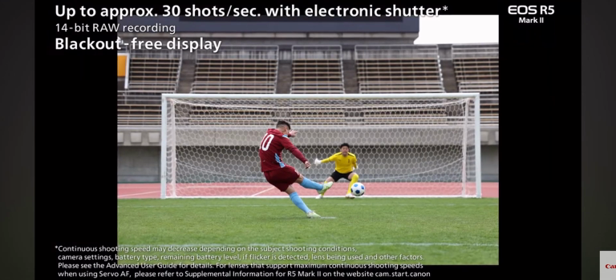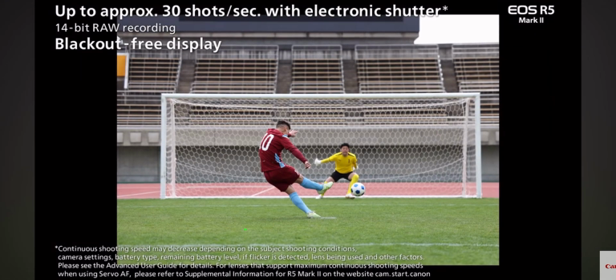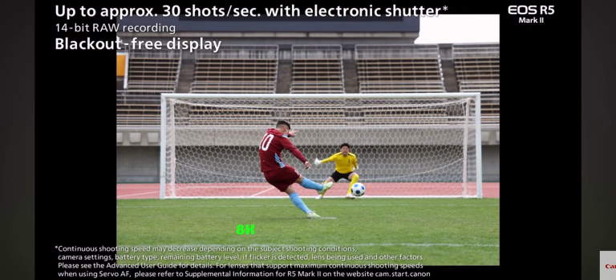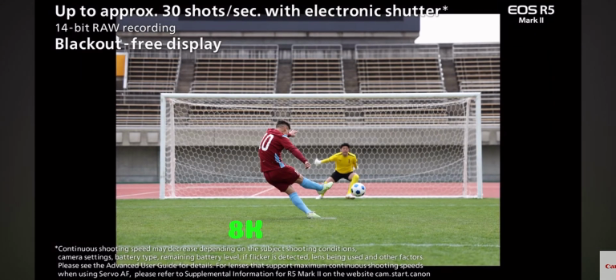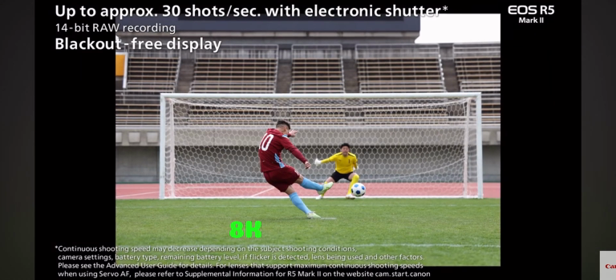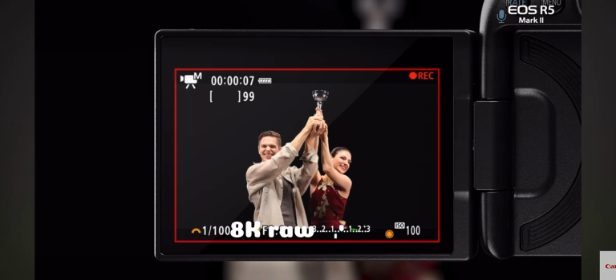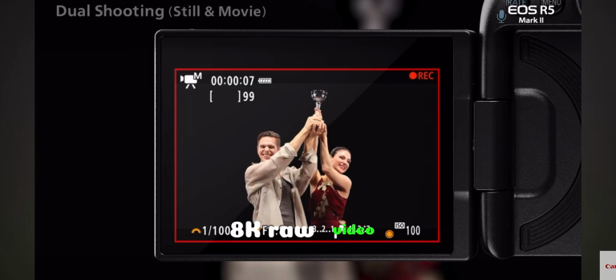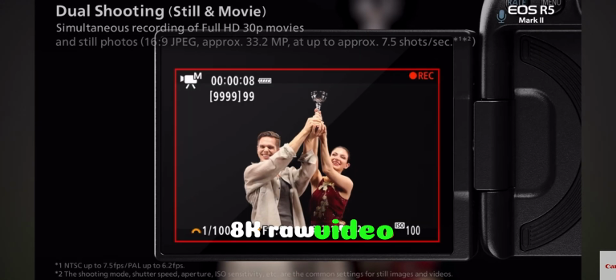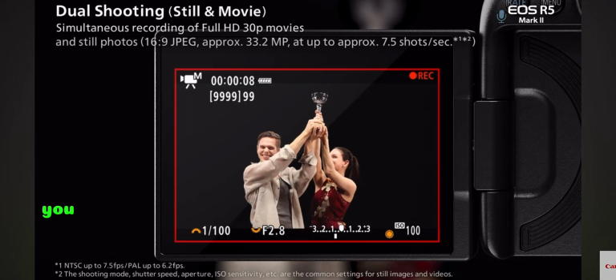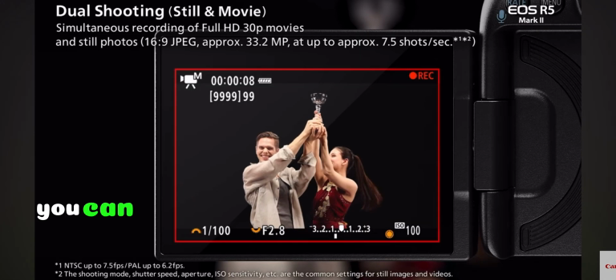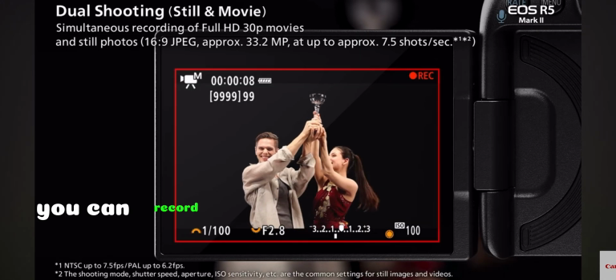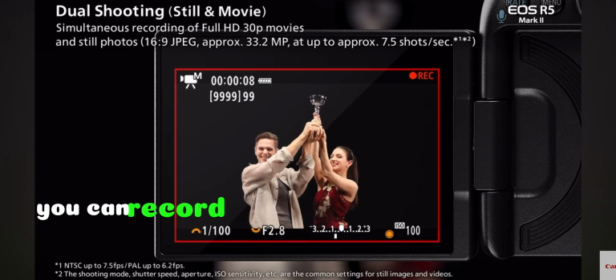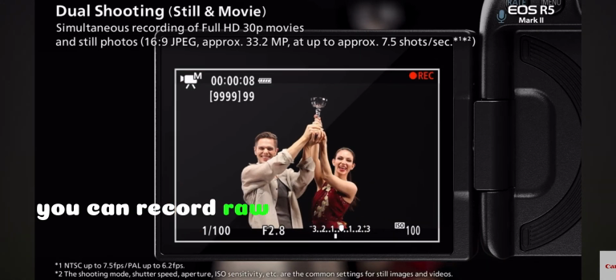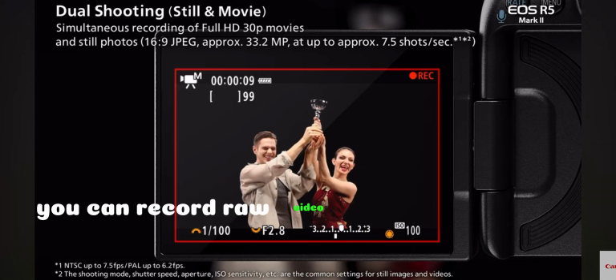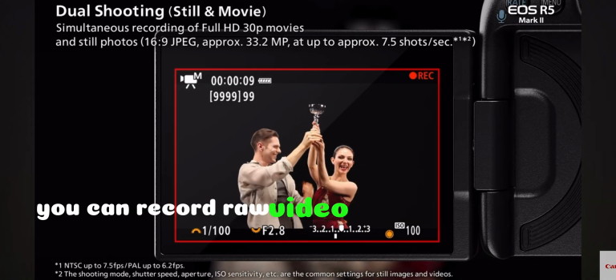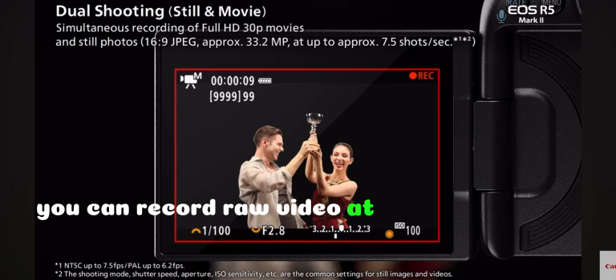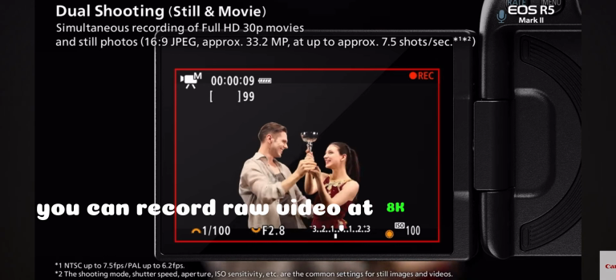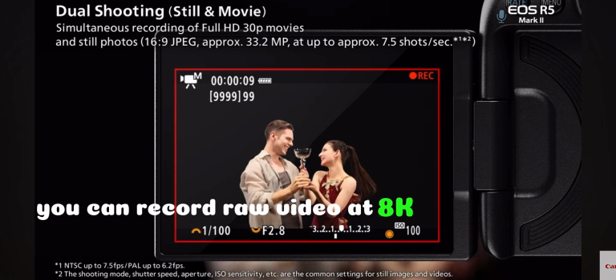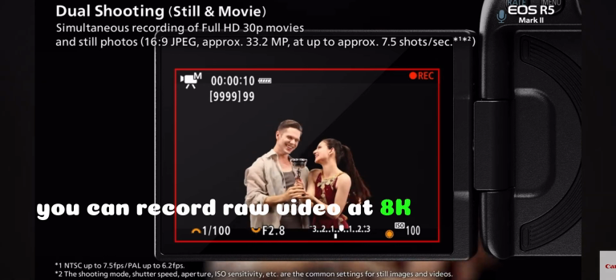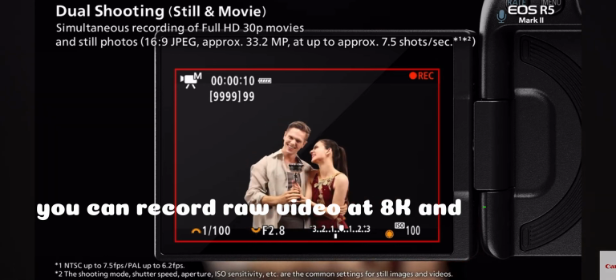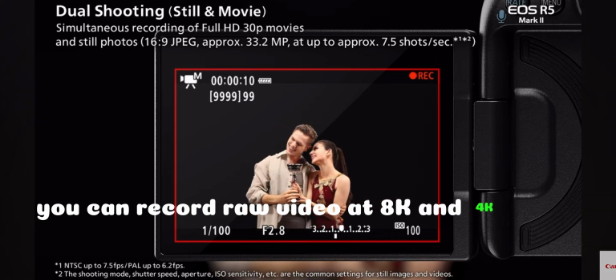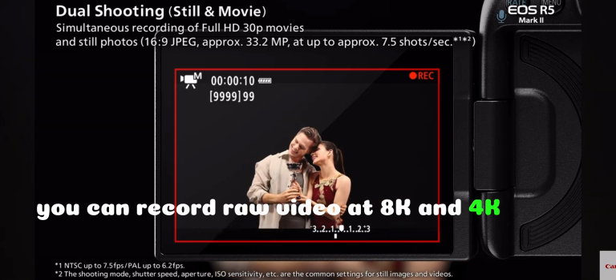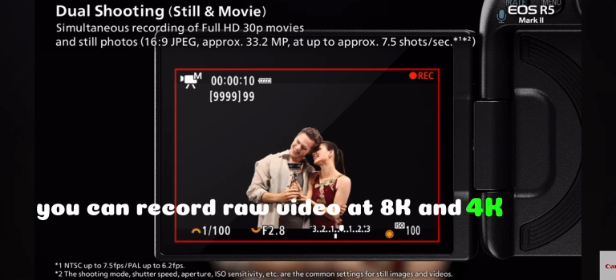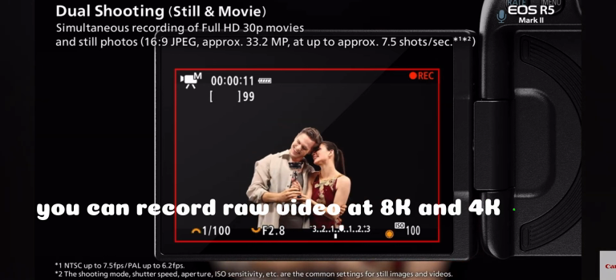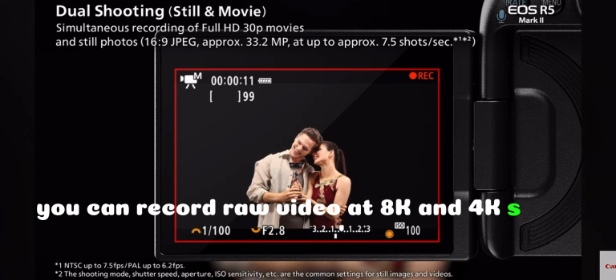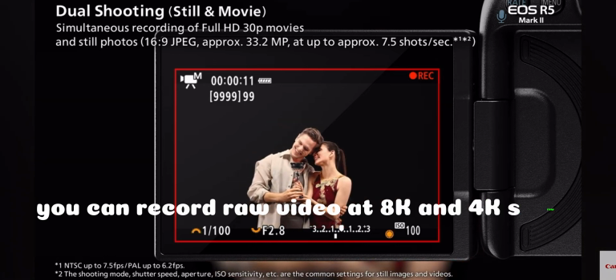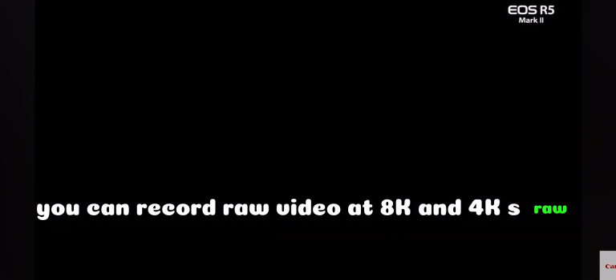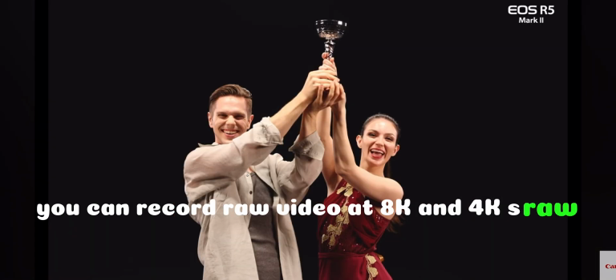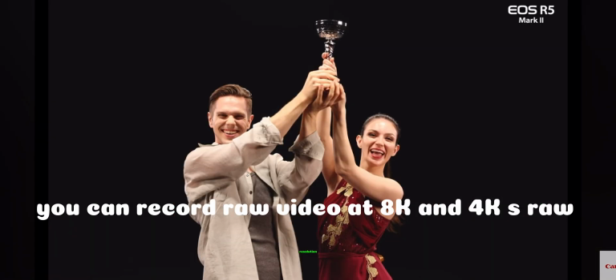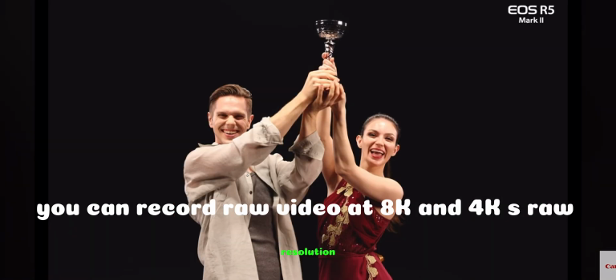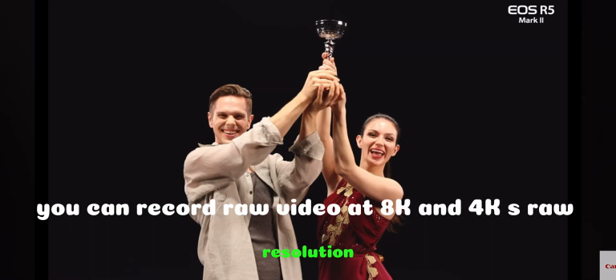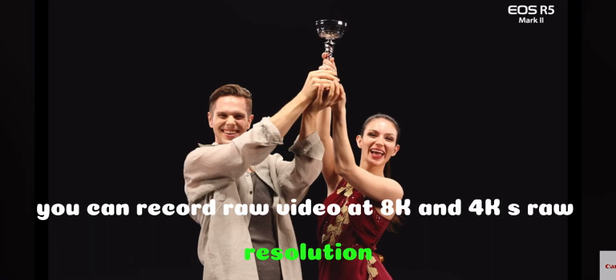8K RAW video: you can record RAW video at 8K and 4K S-RAW resolution.